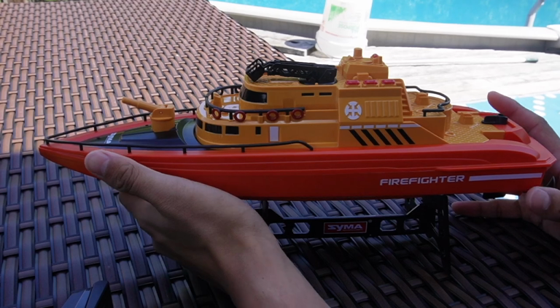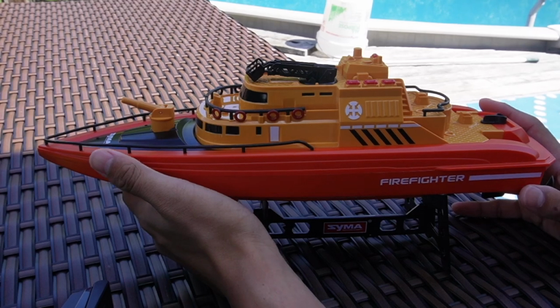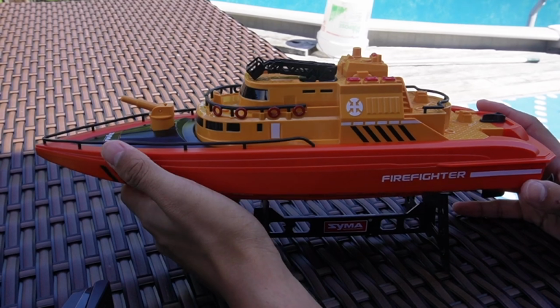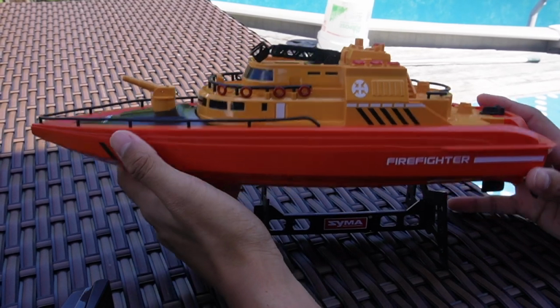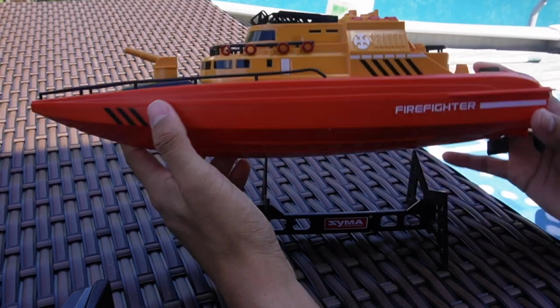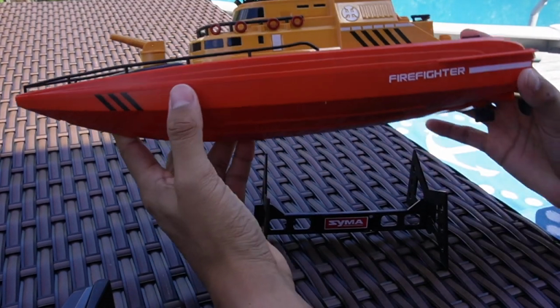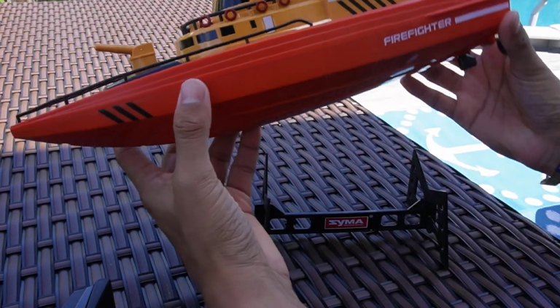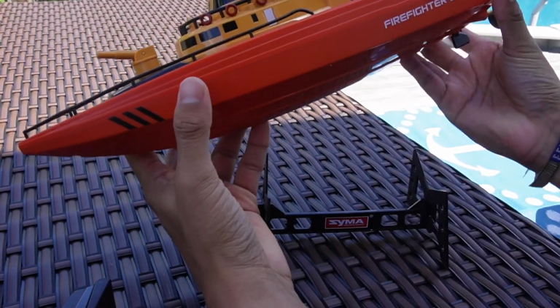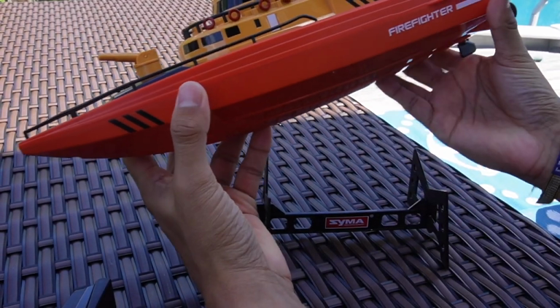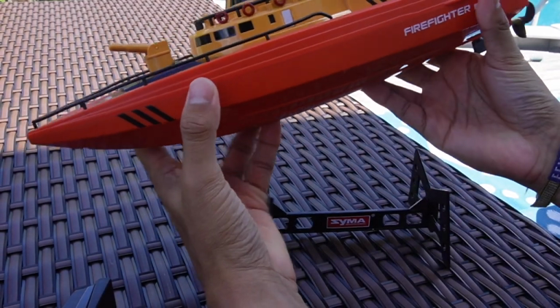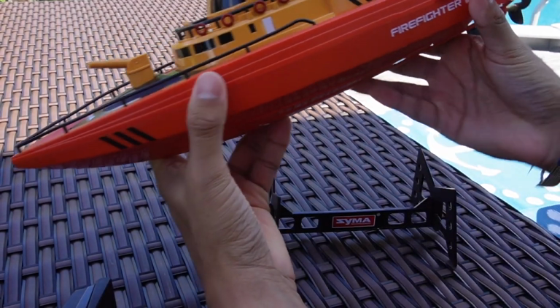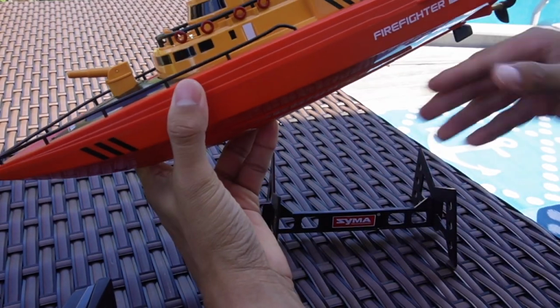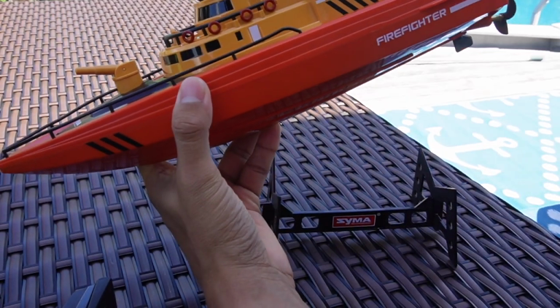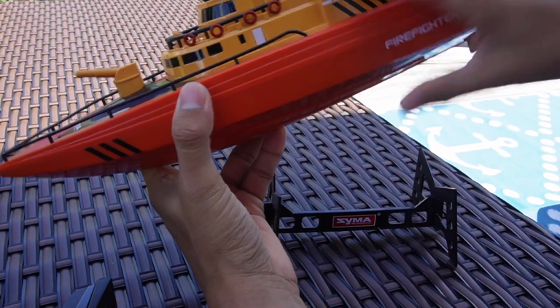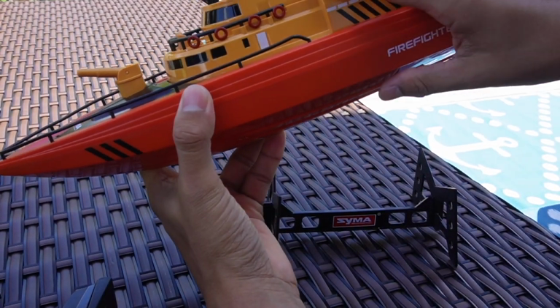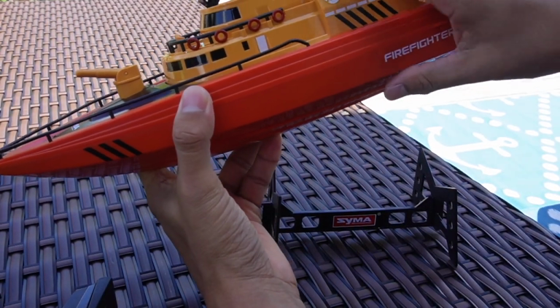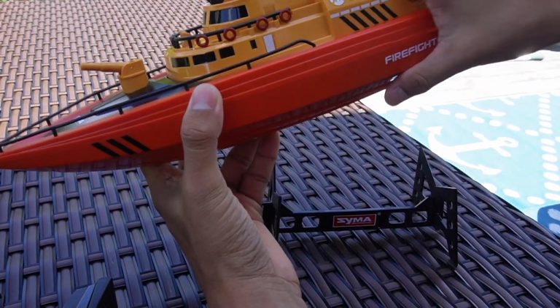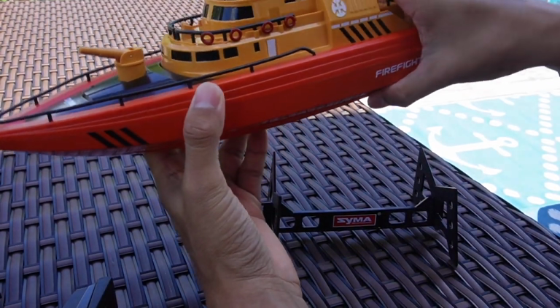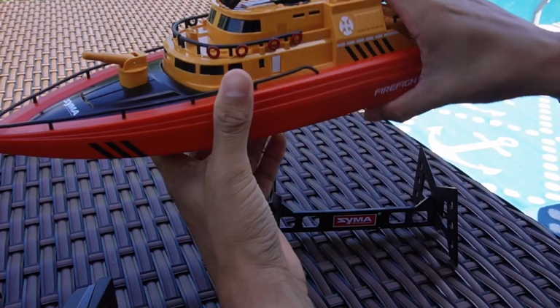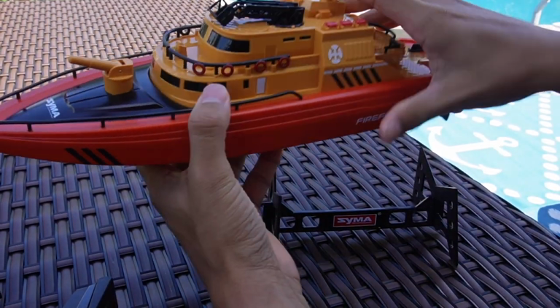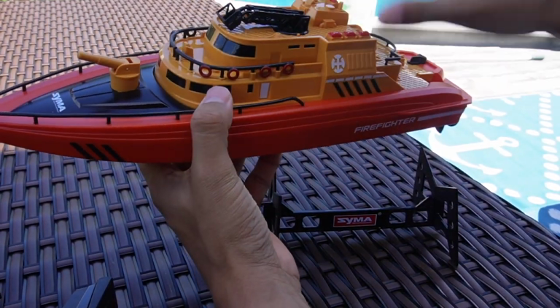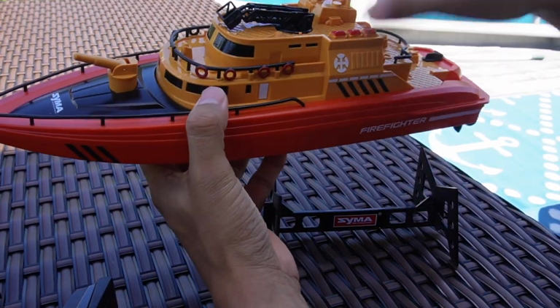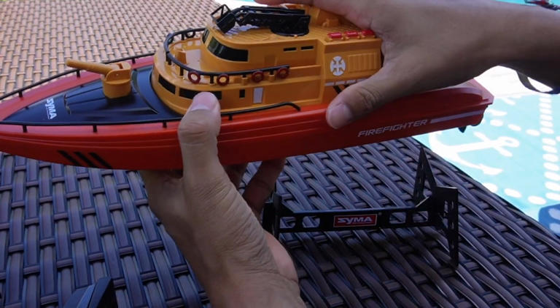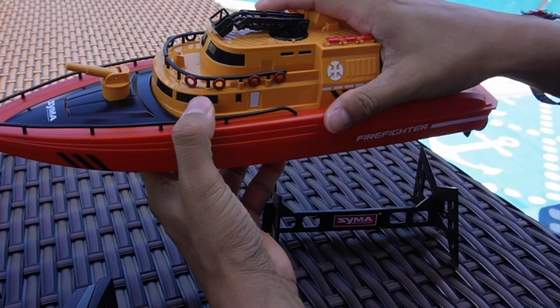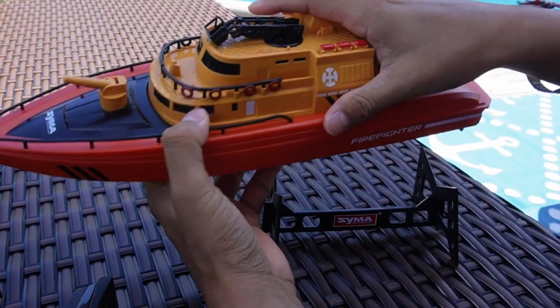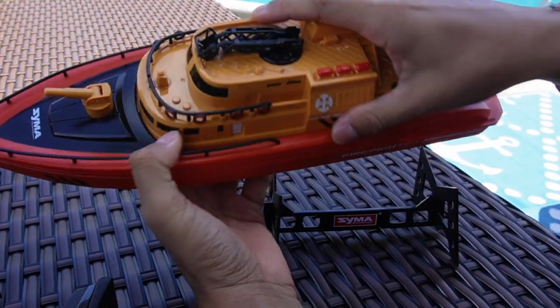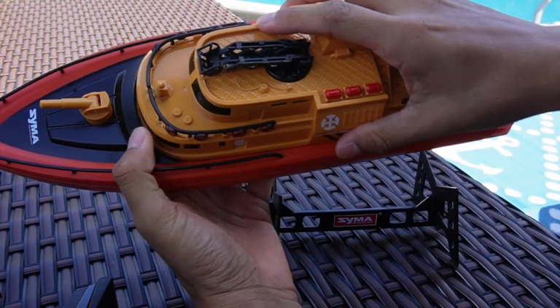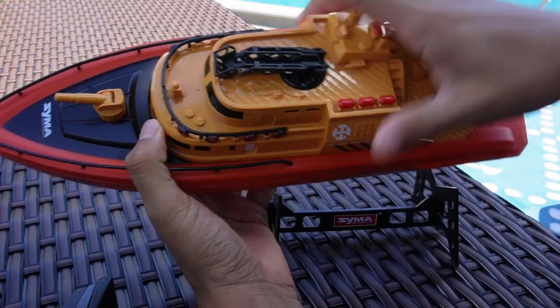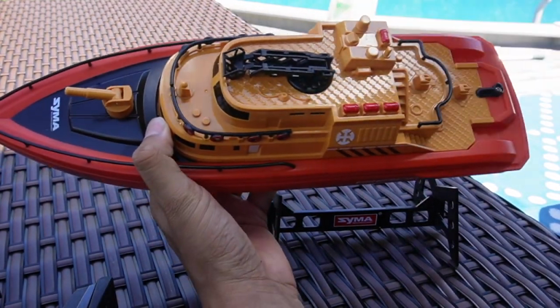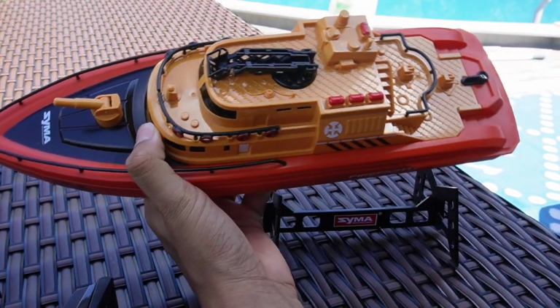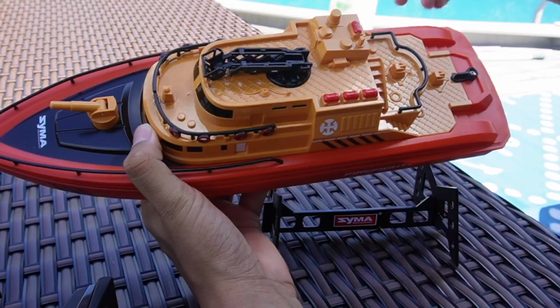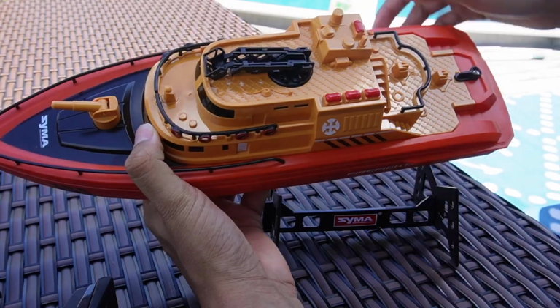So here's the Firefighter RC boat. Sima went ahead and sent this over, and I want to go ahead and test it out in the water.